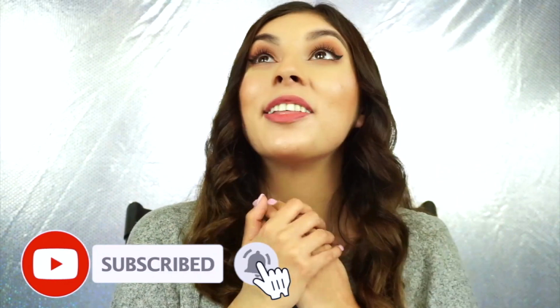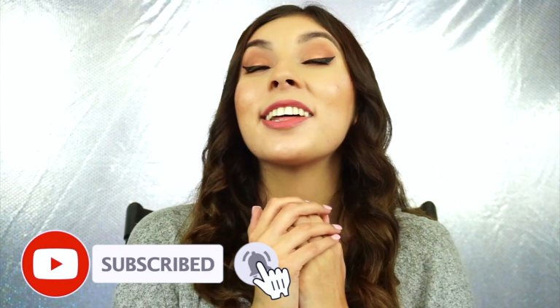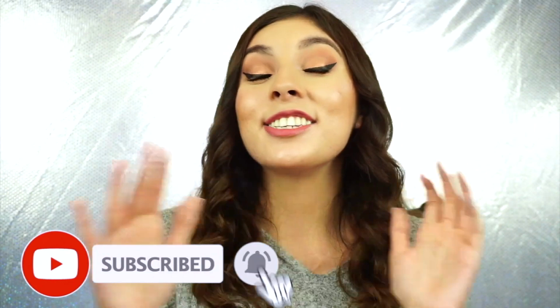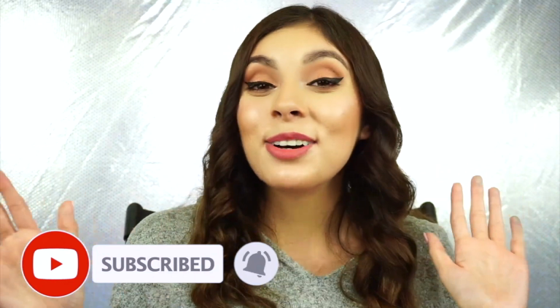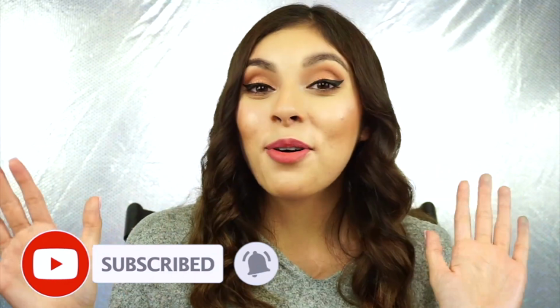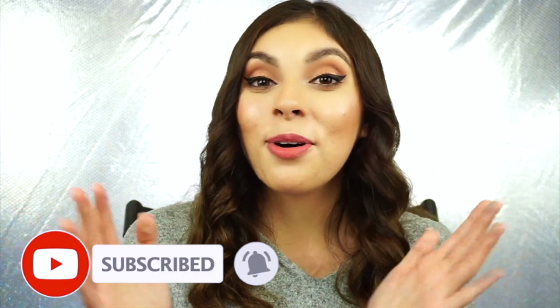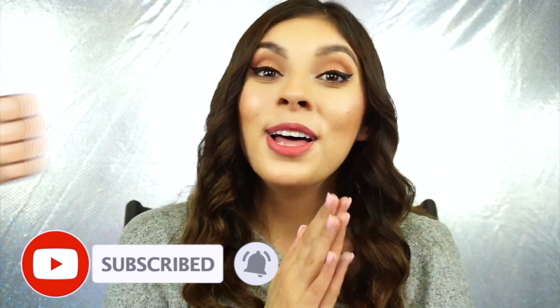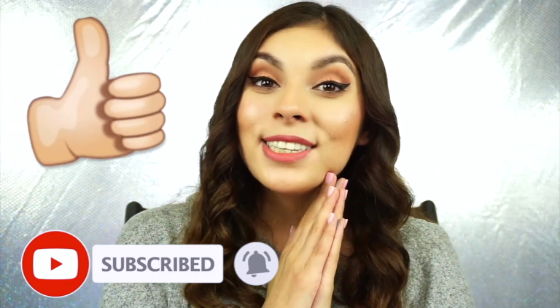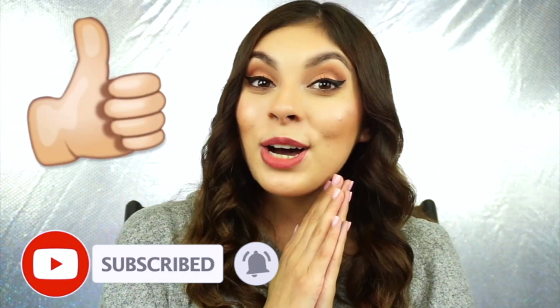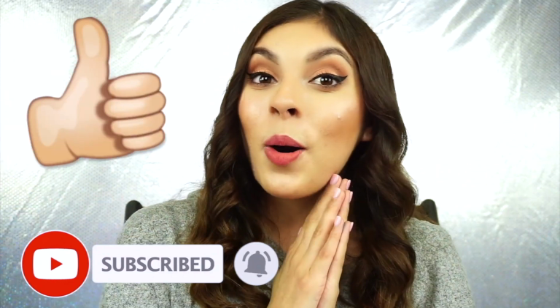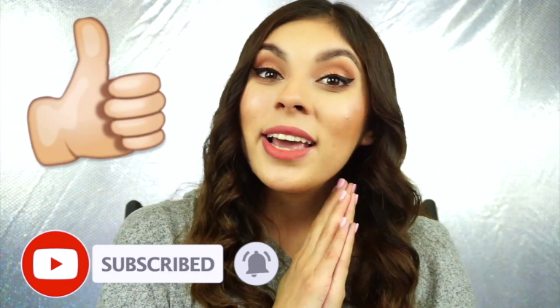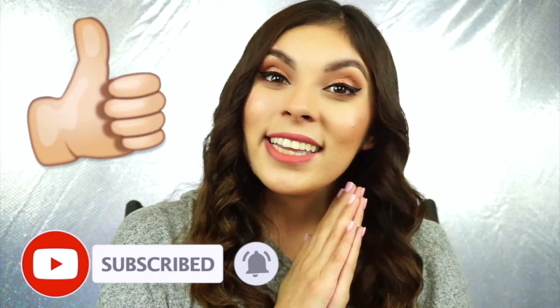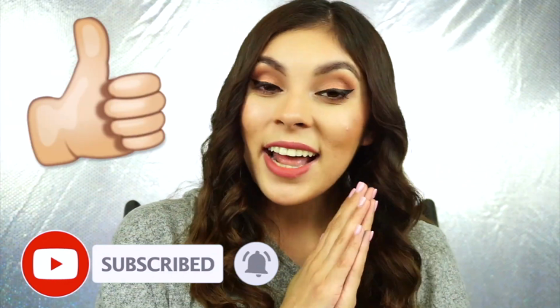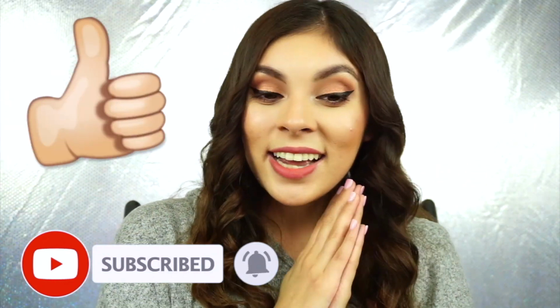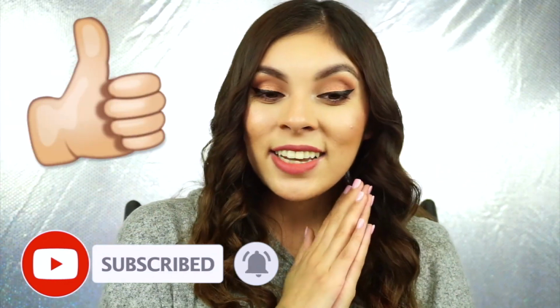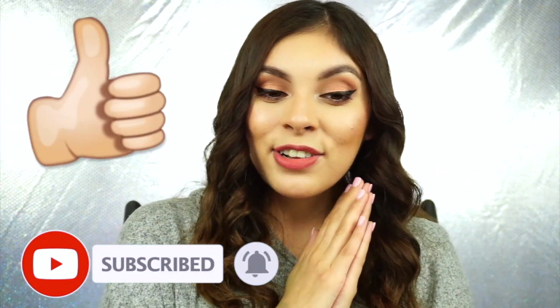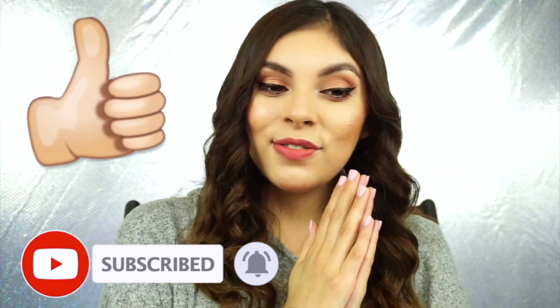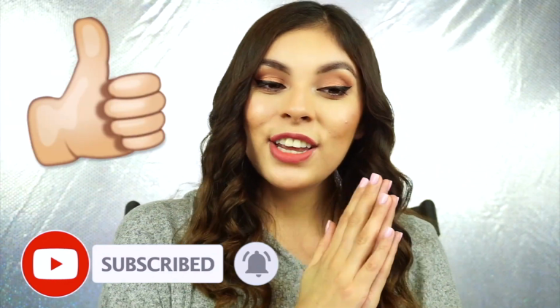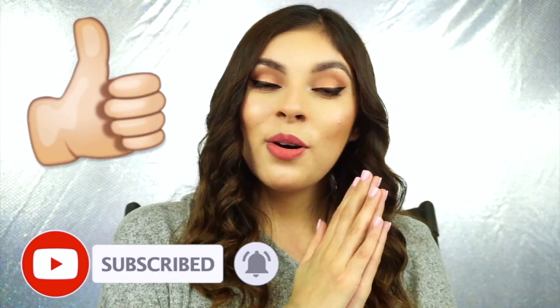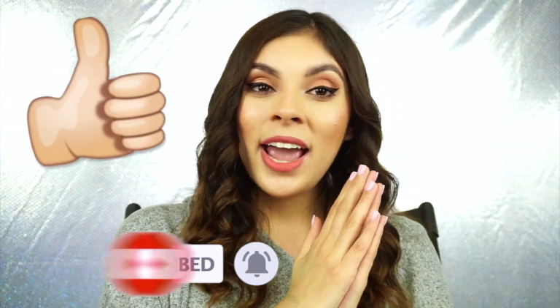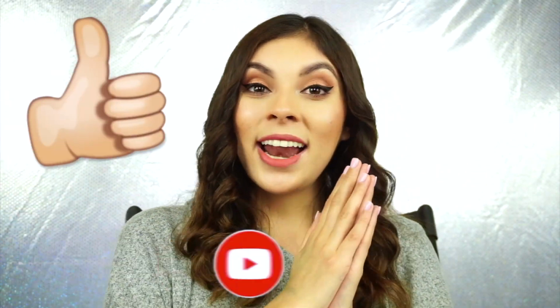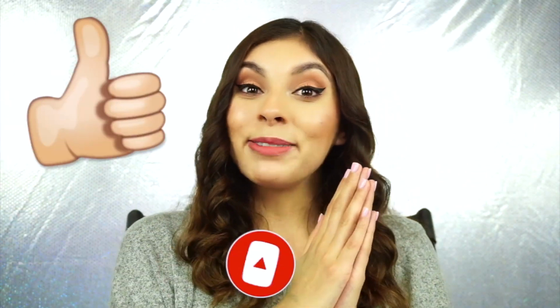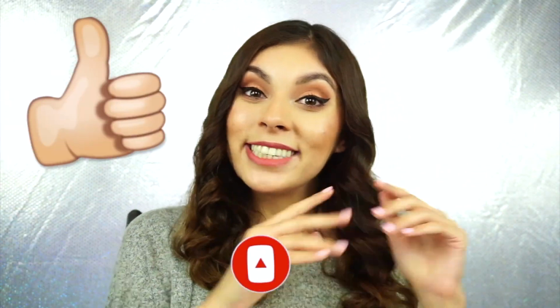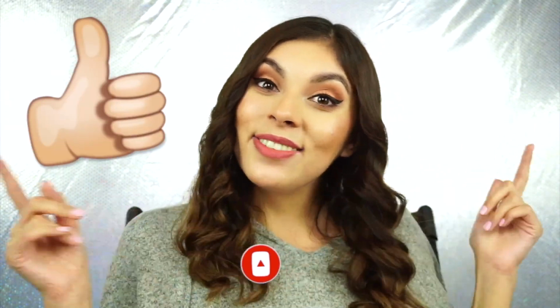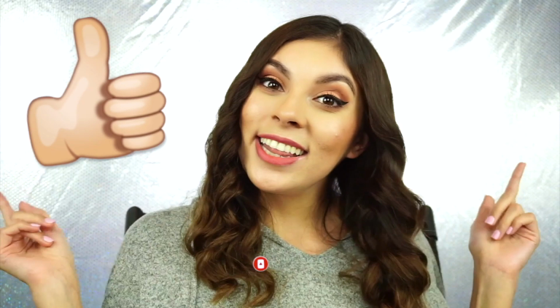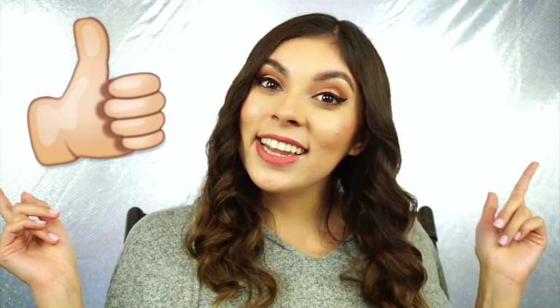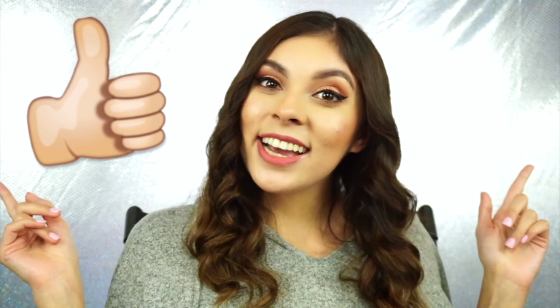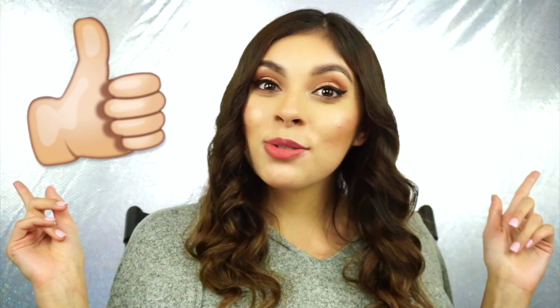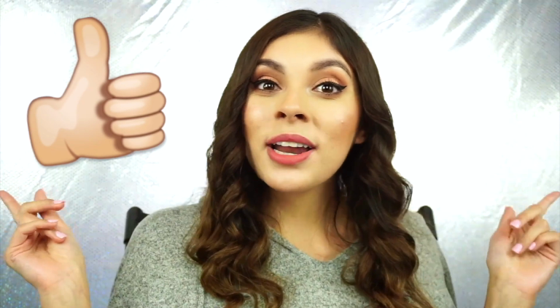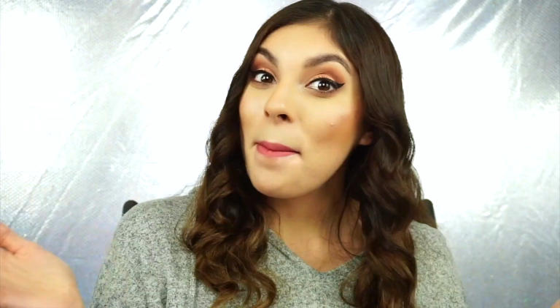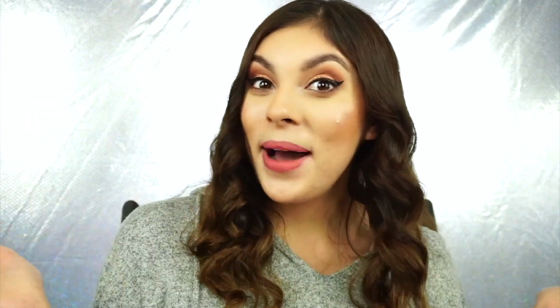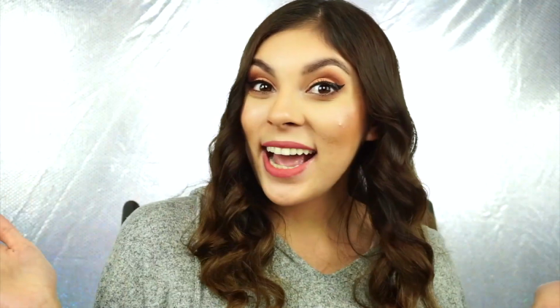I think that is so cool. That is it for this video and I will see you in the next one. Bye, guys.